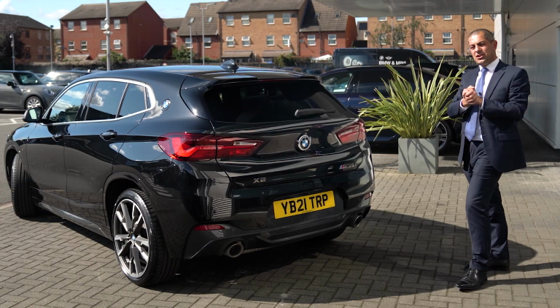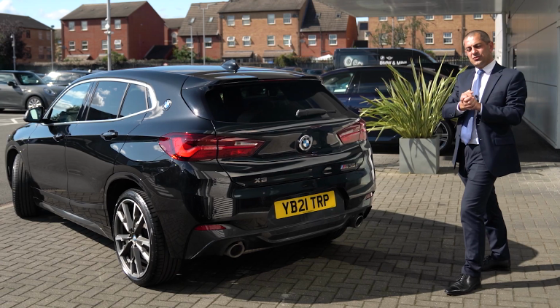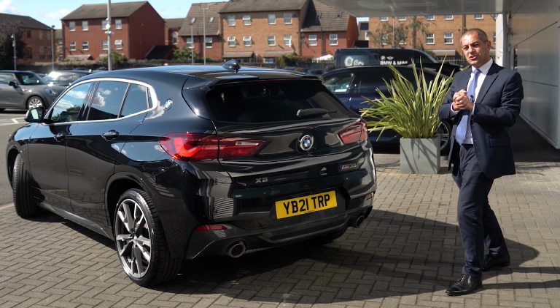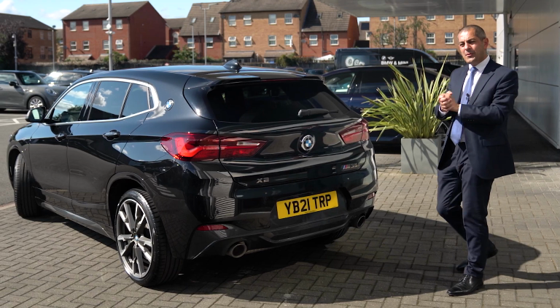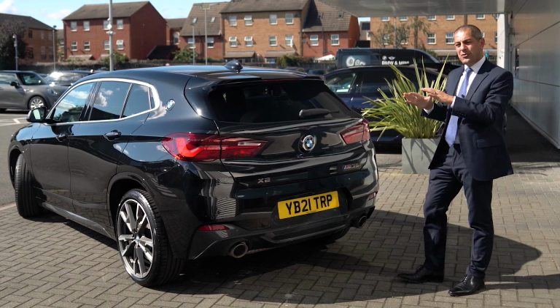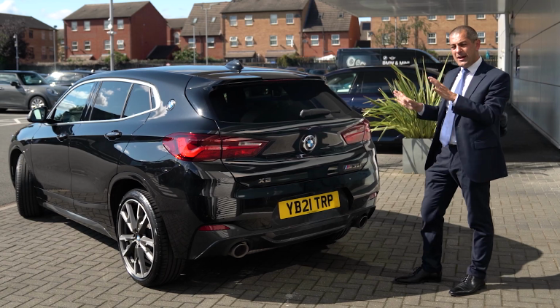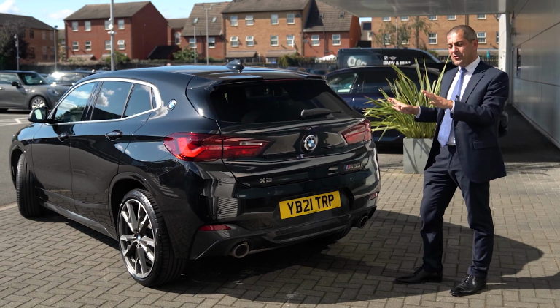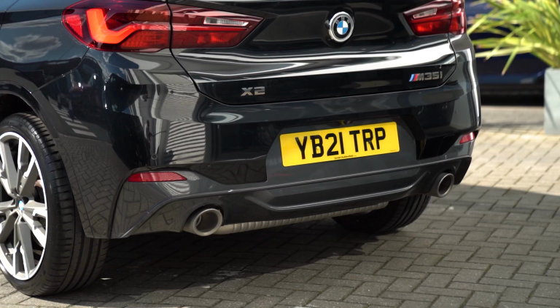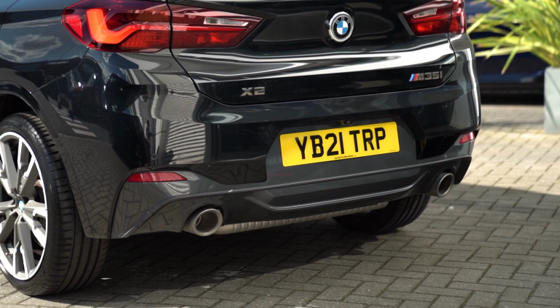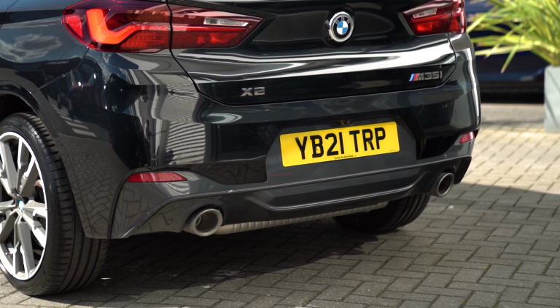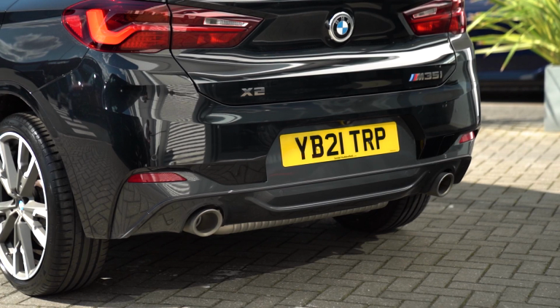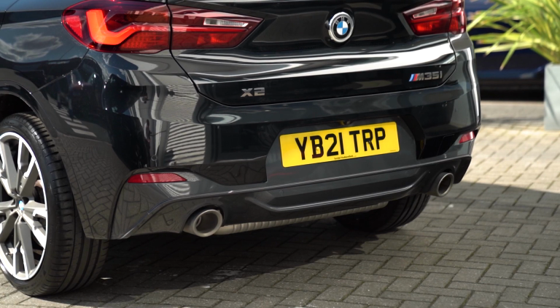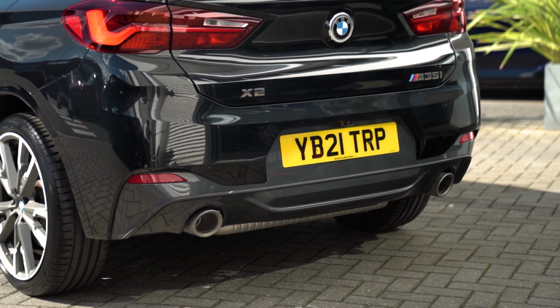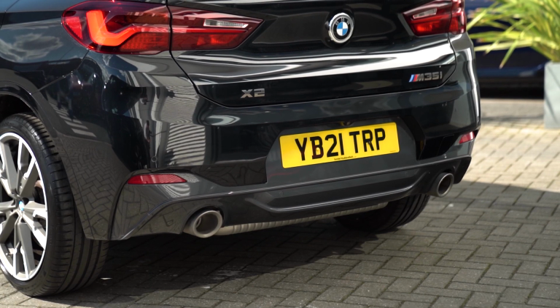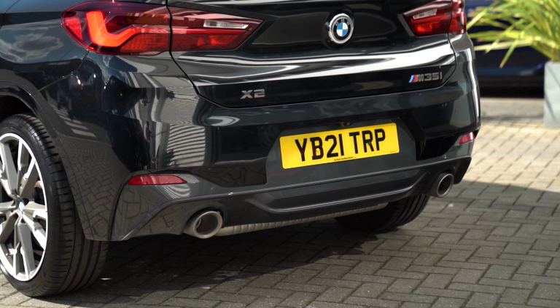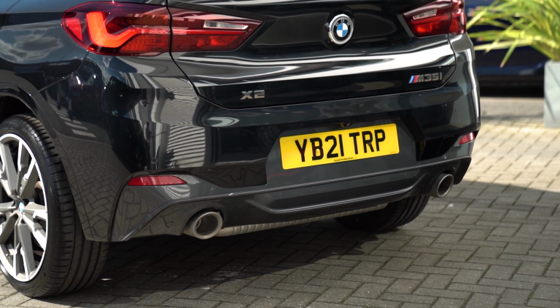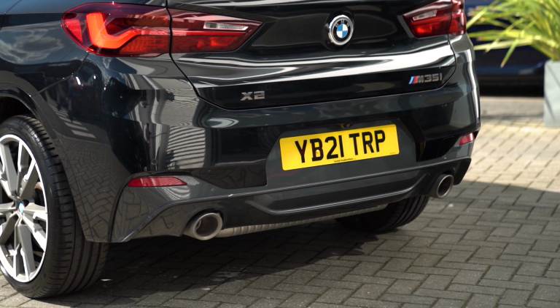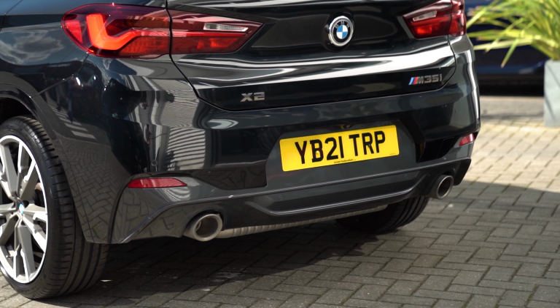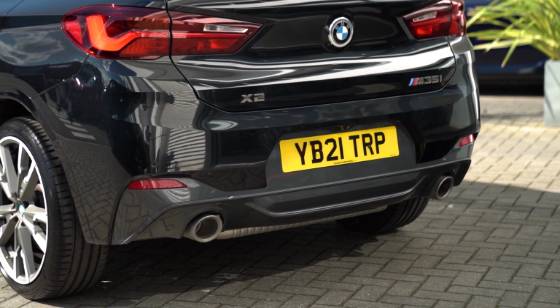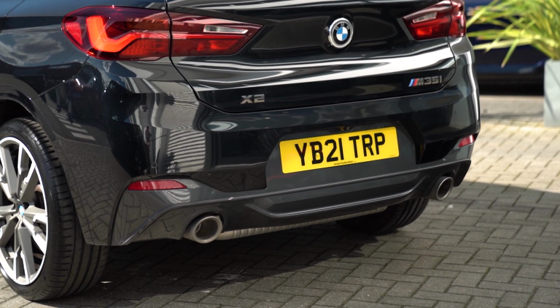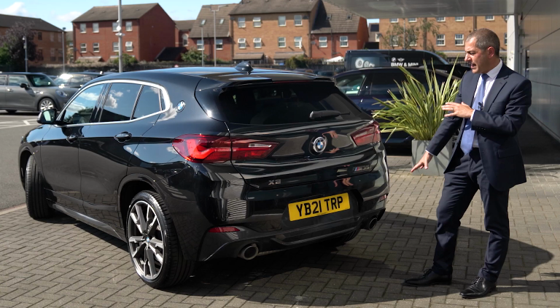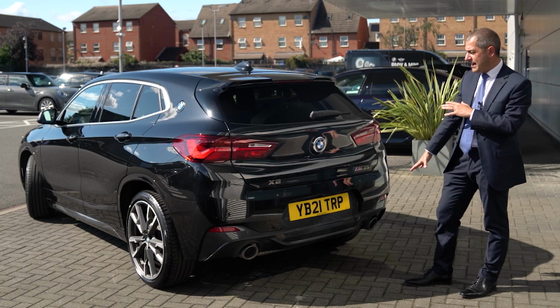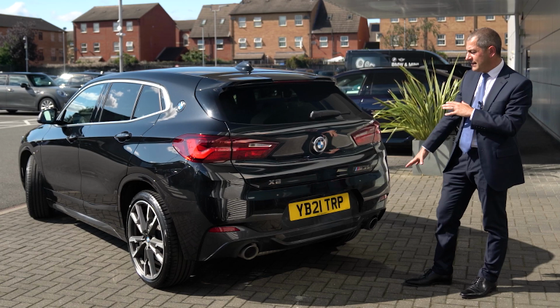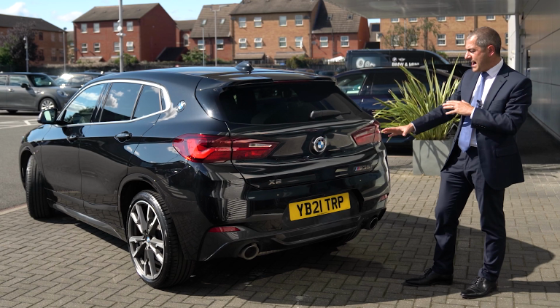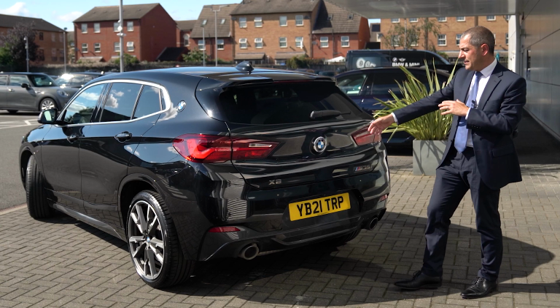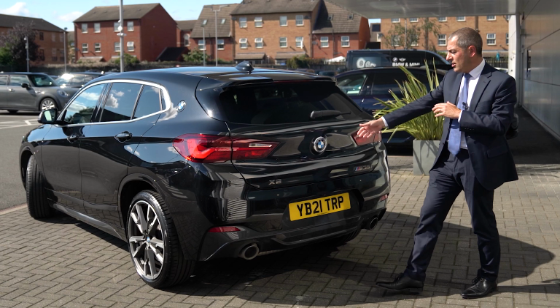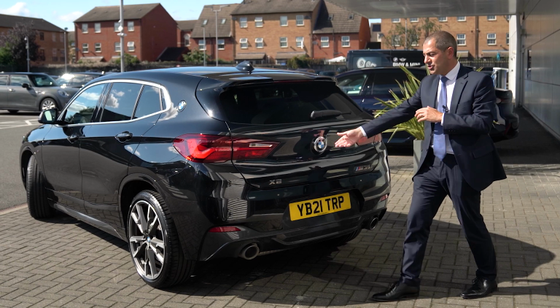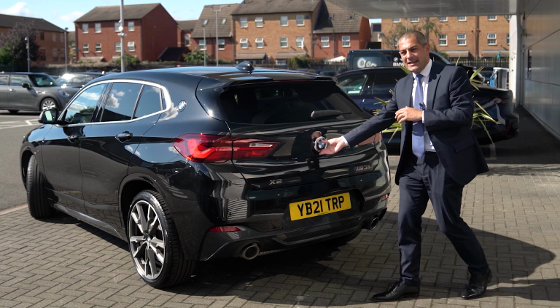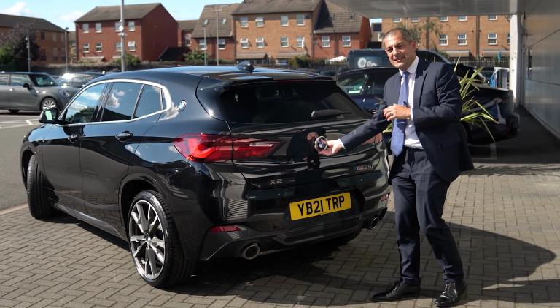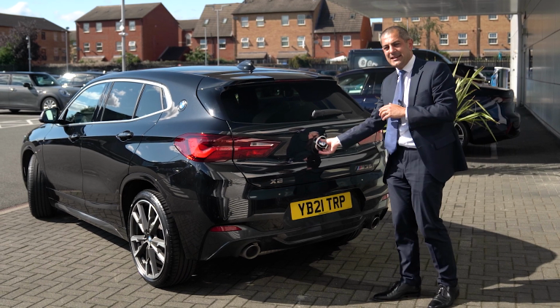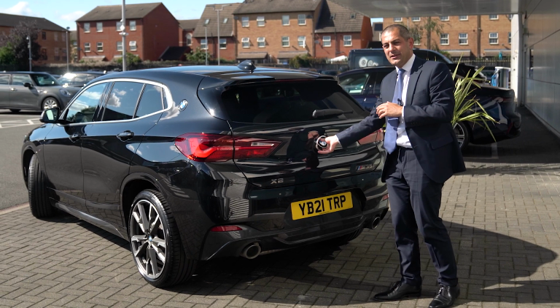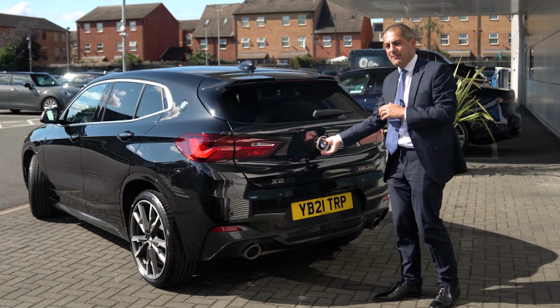Looking around the rear of the vehicle you can see the twin exhaust pipes that we've got there and the automatic tailgate.